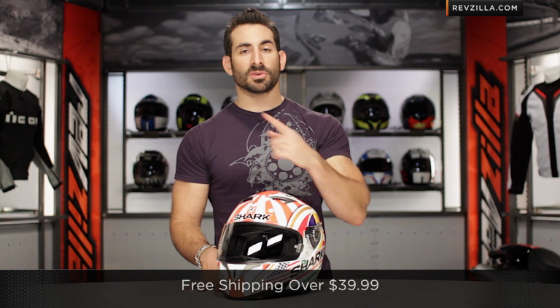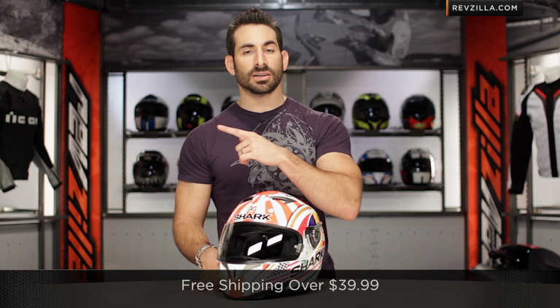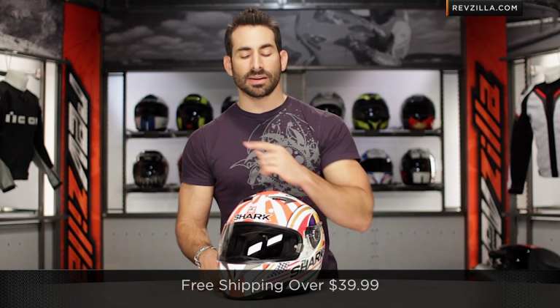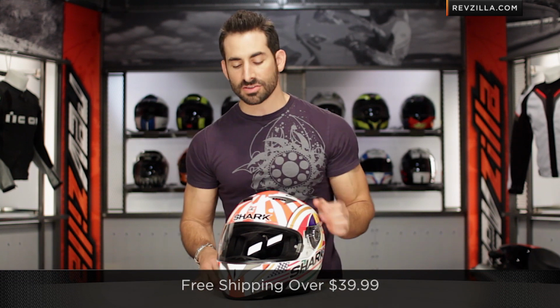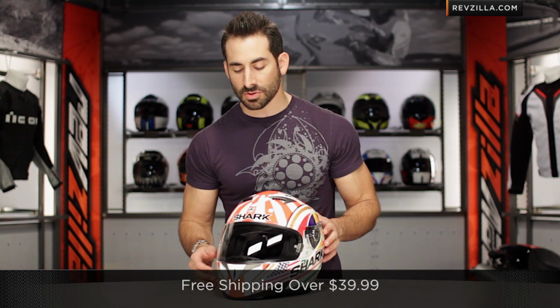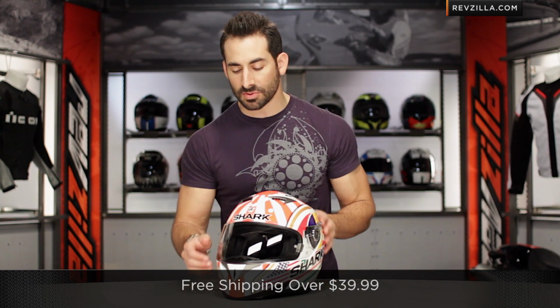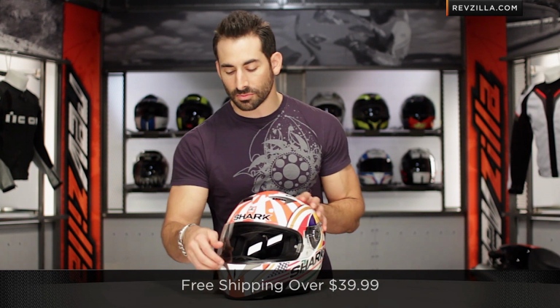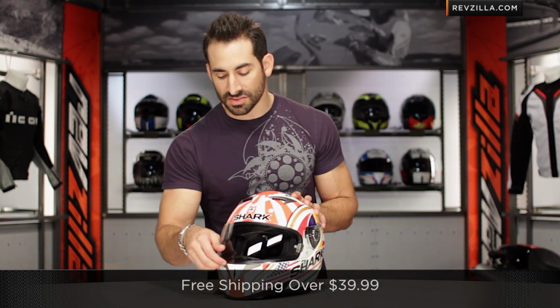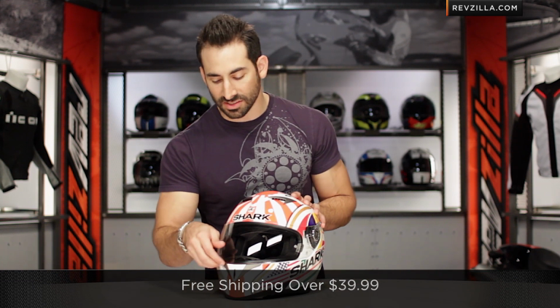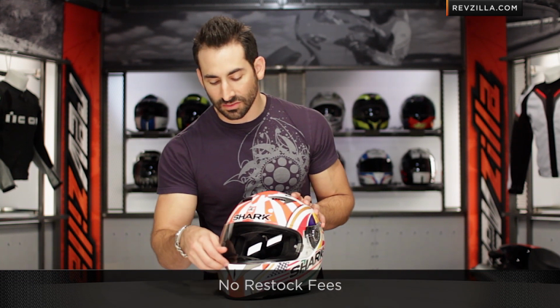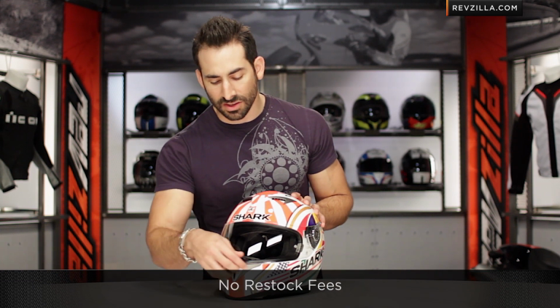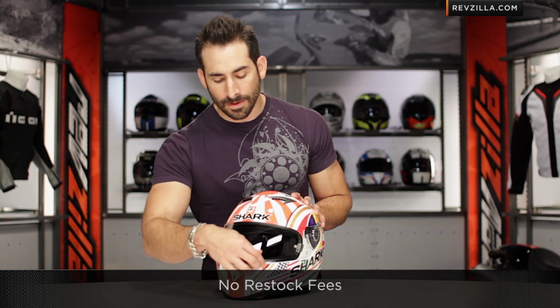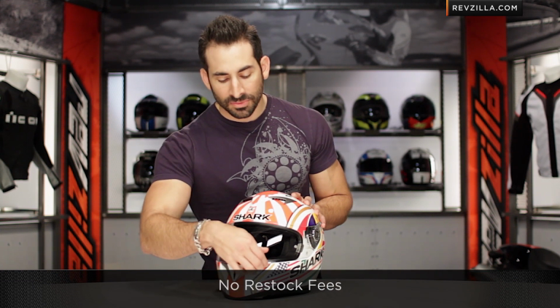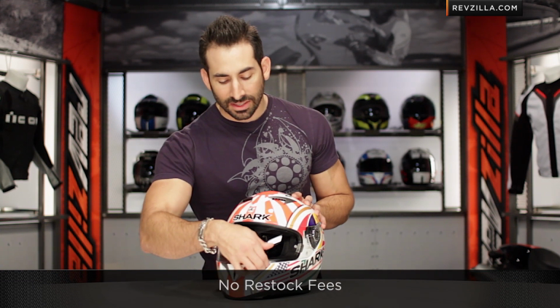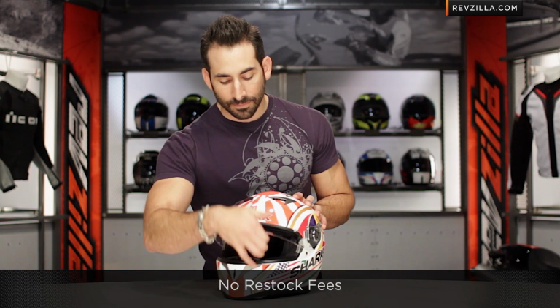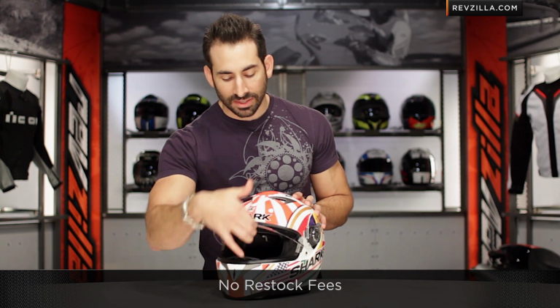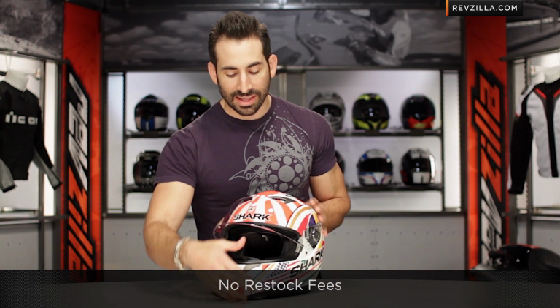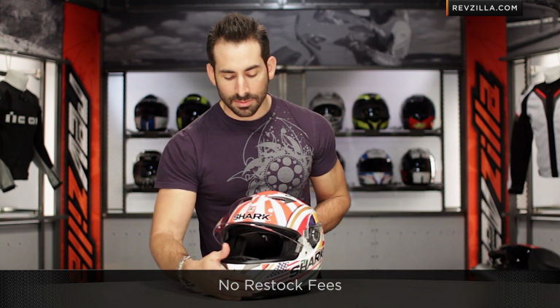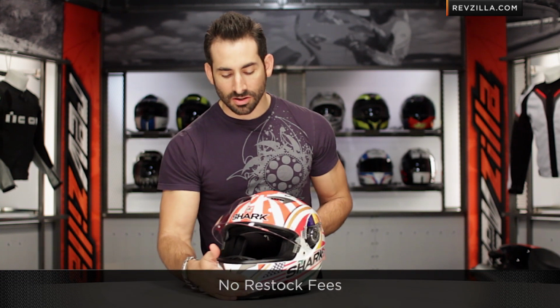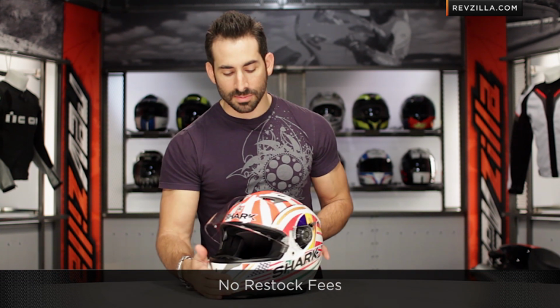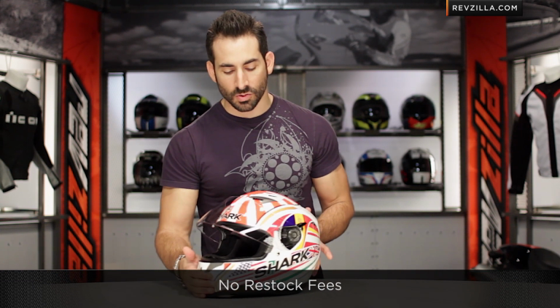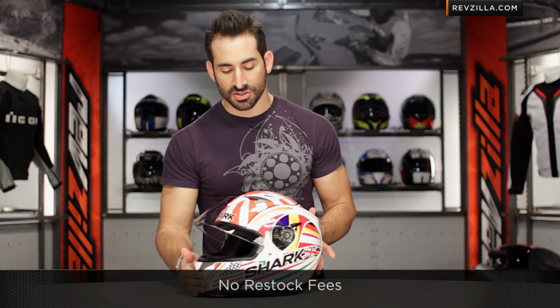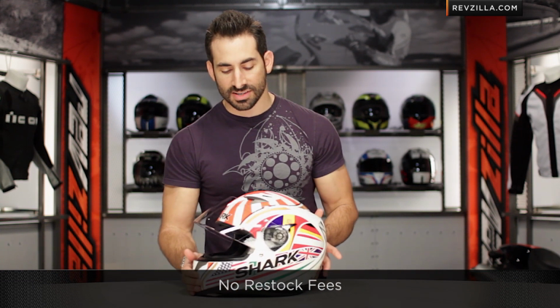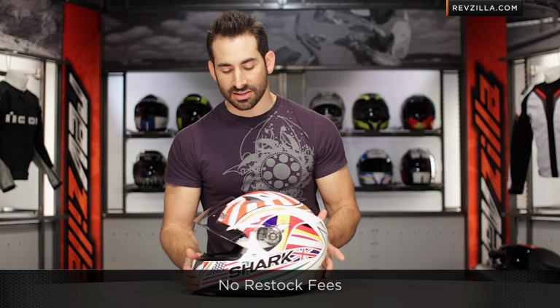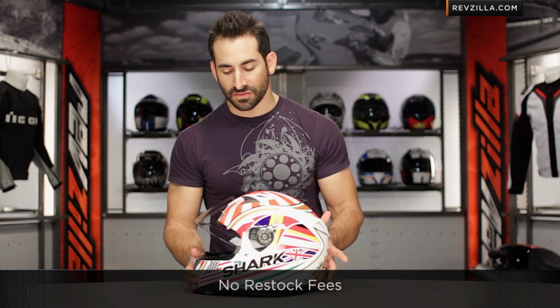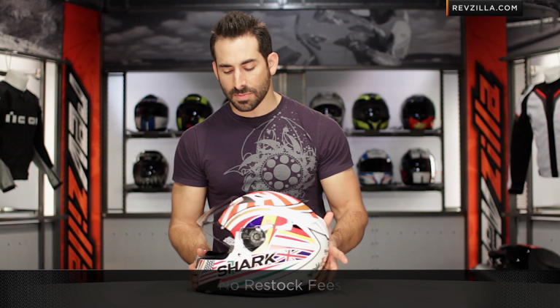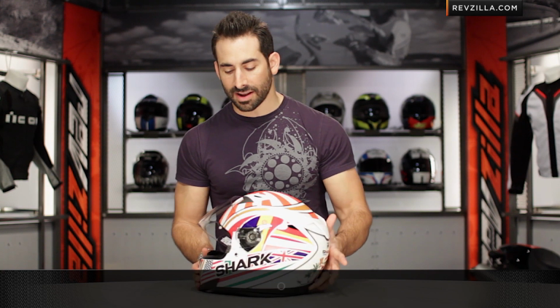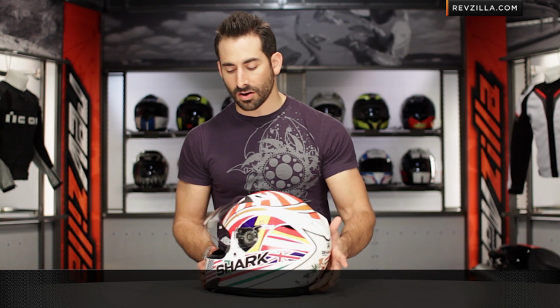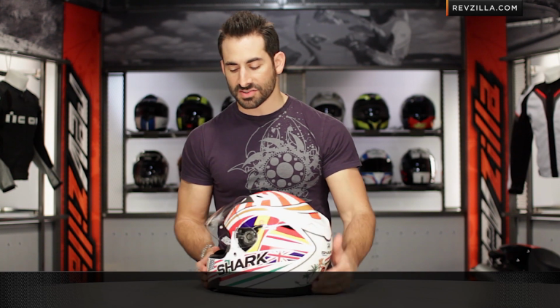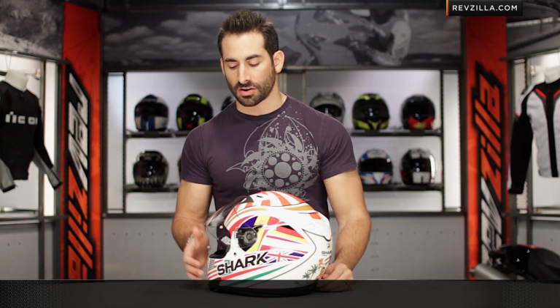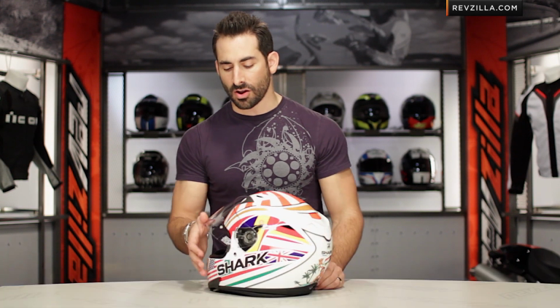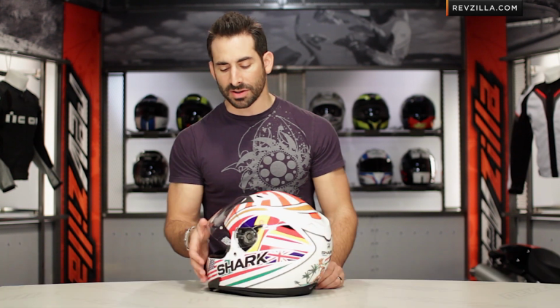Remember, click right here, subscribe to us at RevZillaTV, and leave me your comments, your questions, and your feedback on the Zarco helmet.